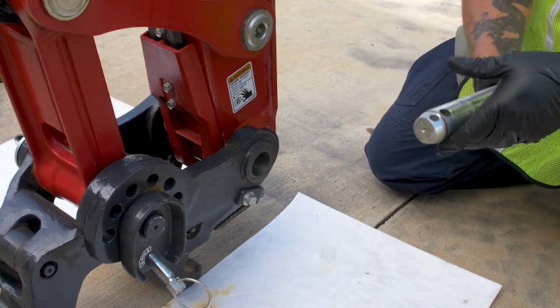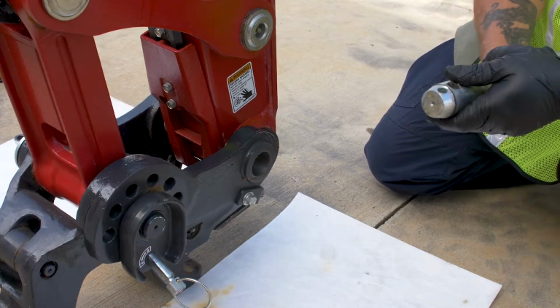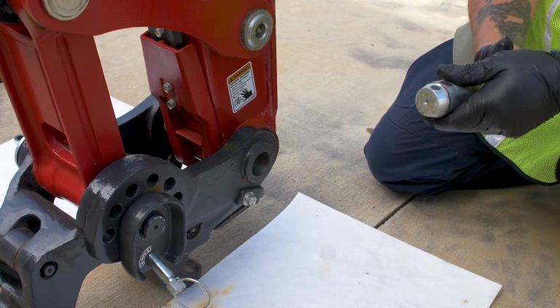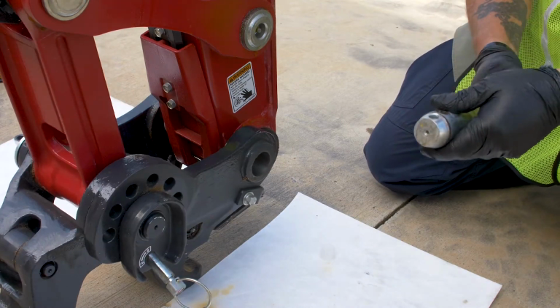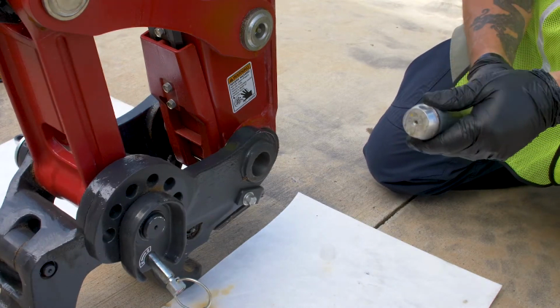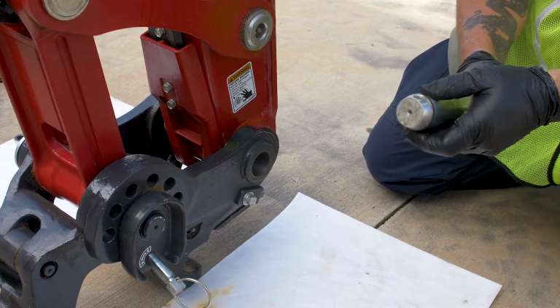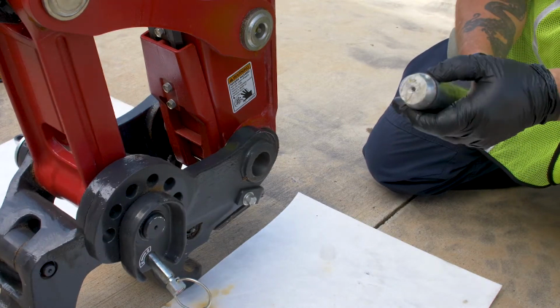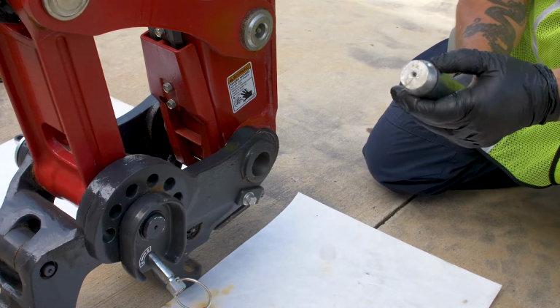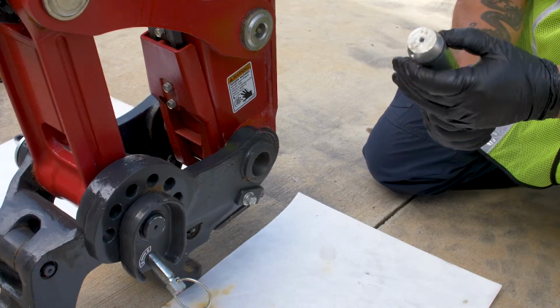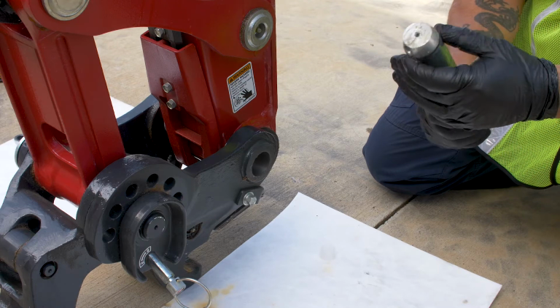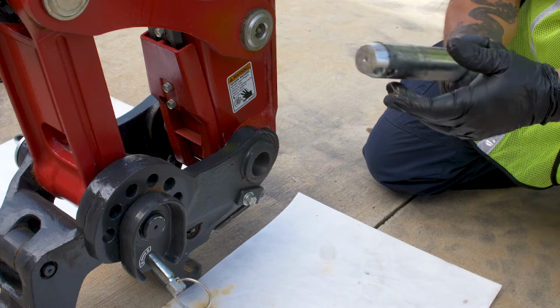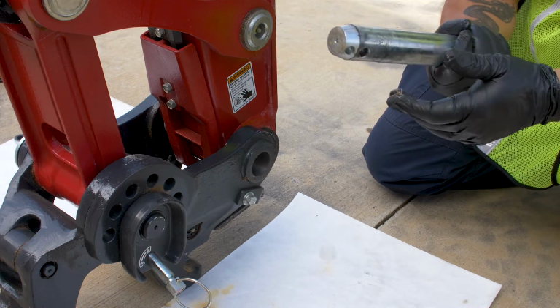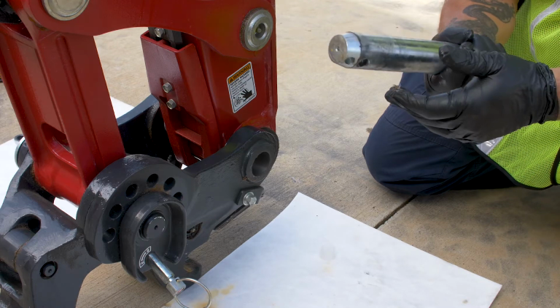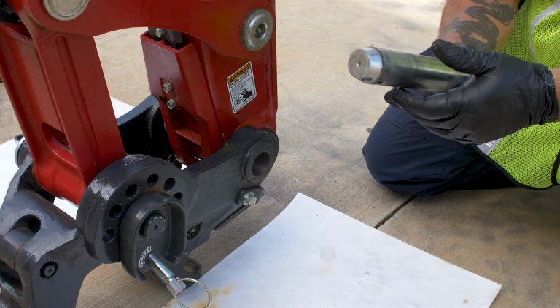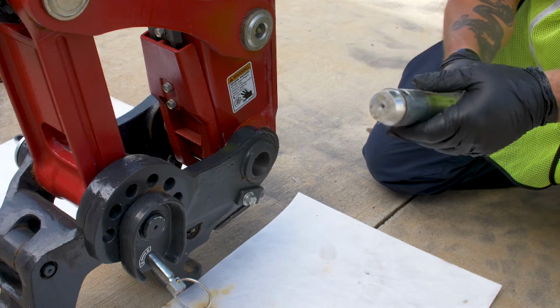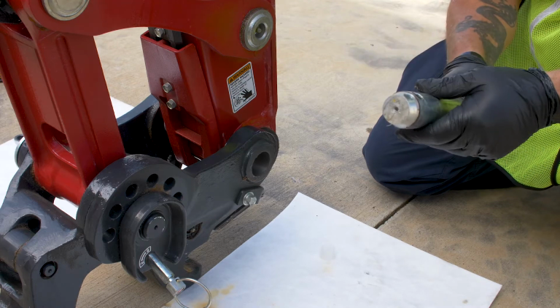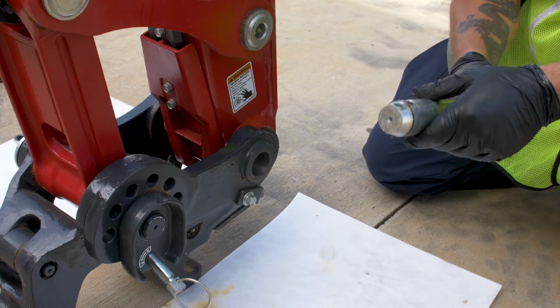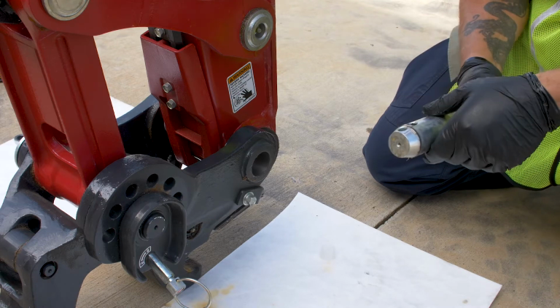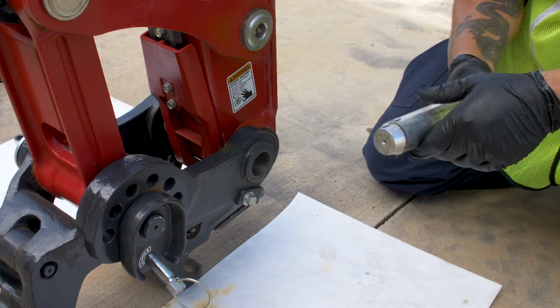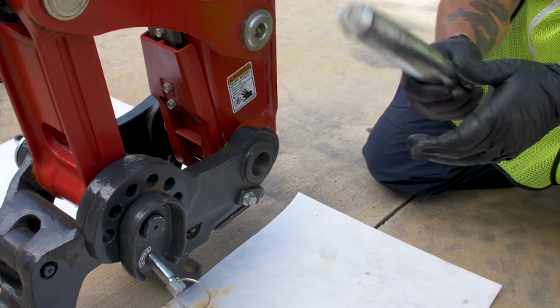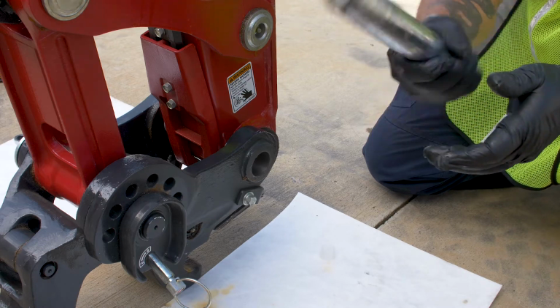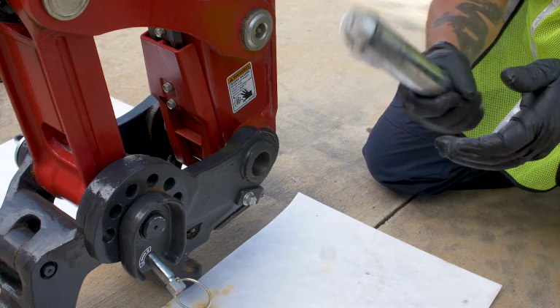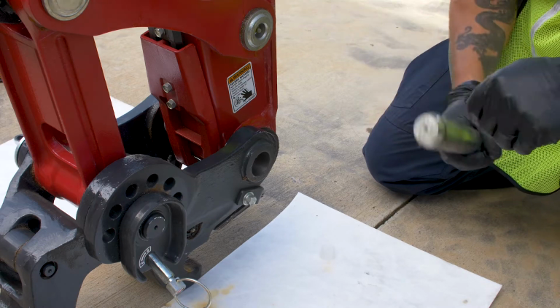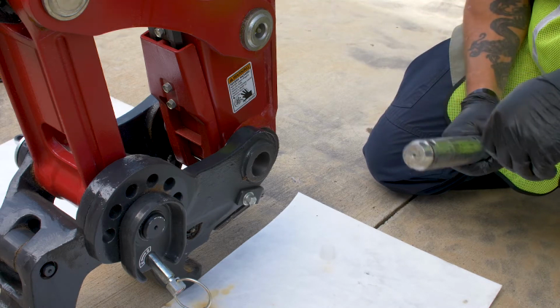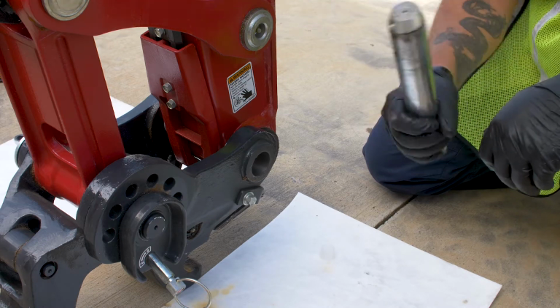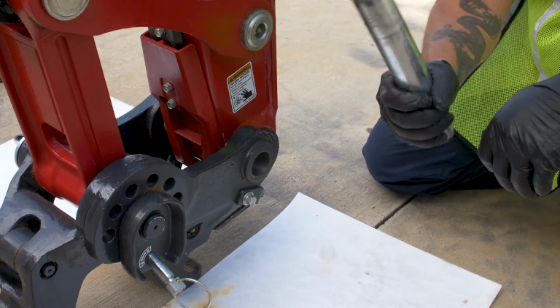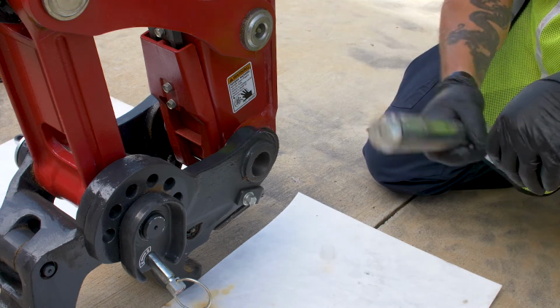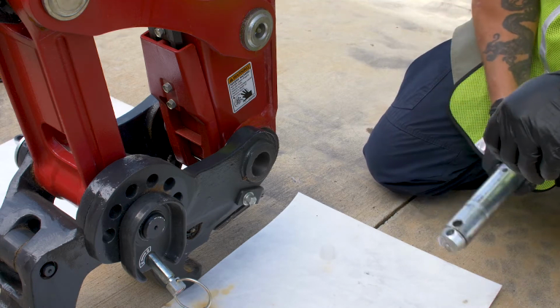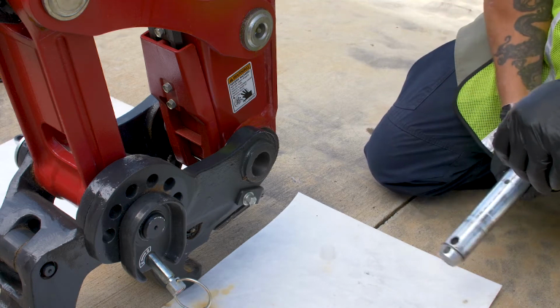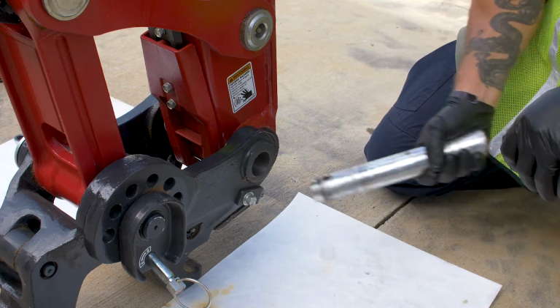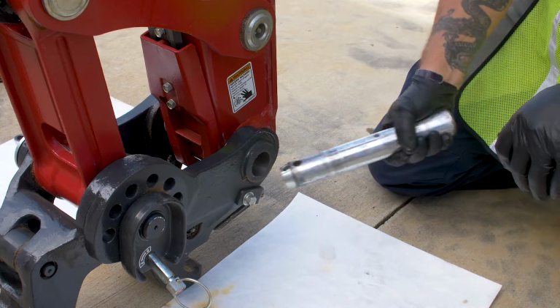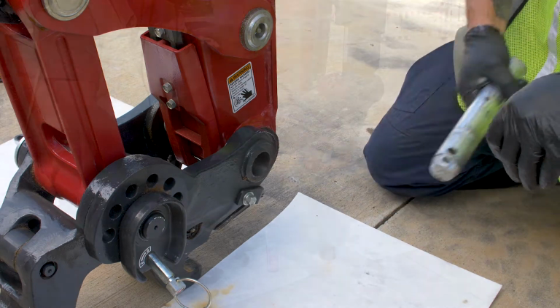You will receive with the kit another pin, so we'll go ahead and use that one. Remember, you don't need this one once we get the pin out.